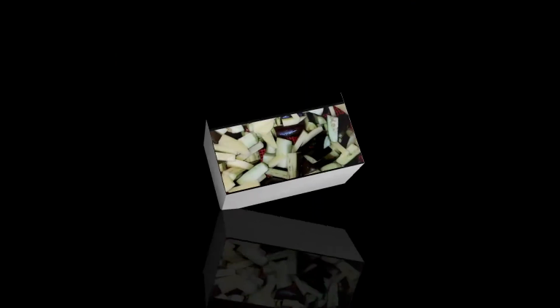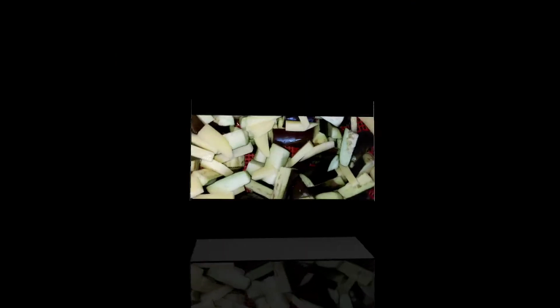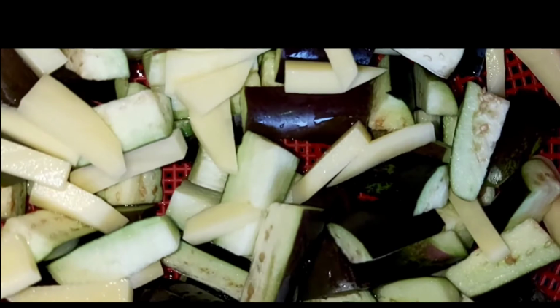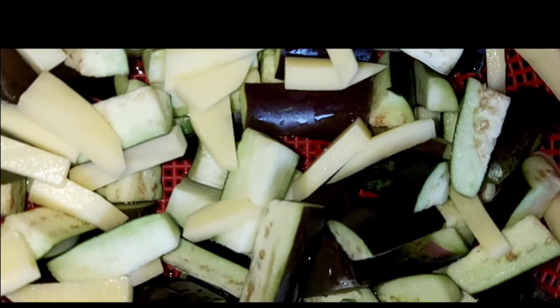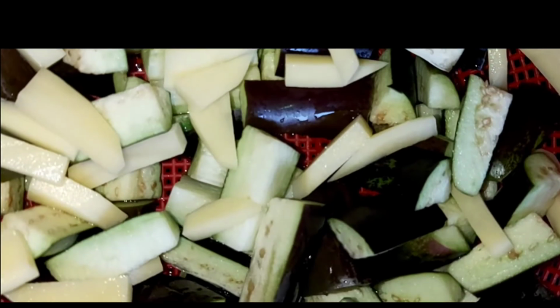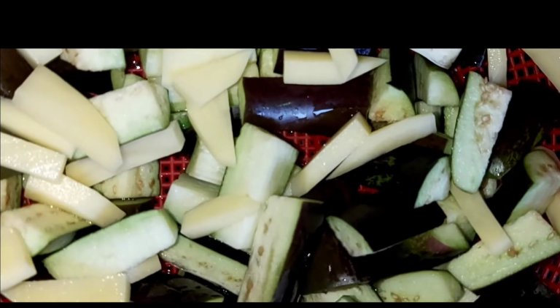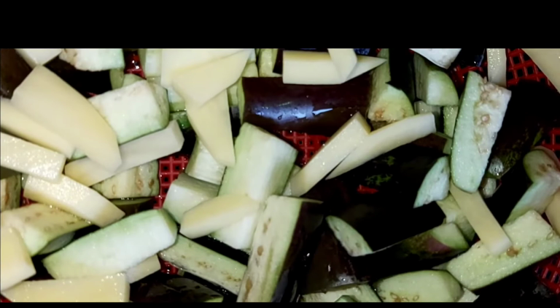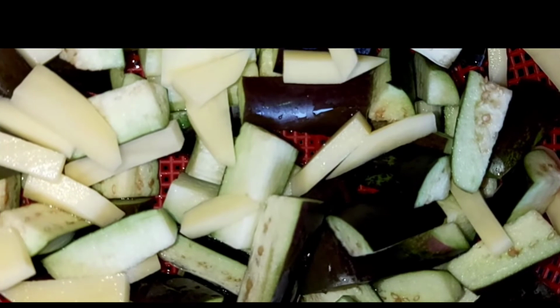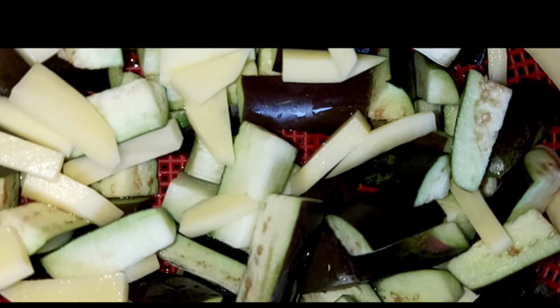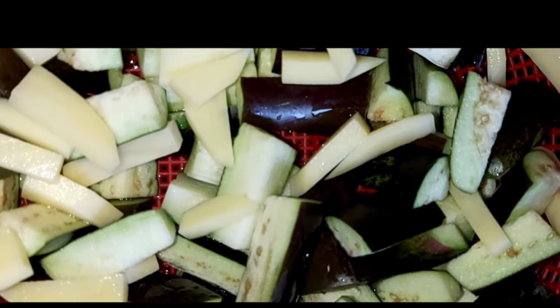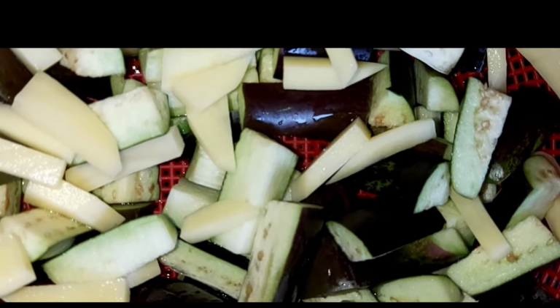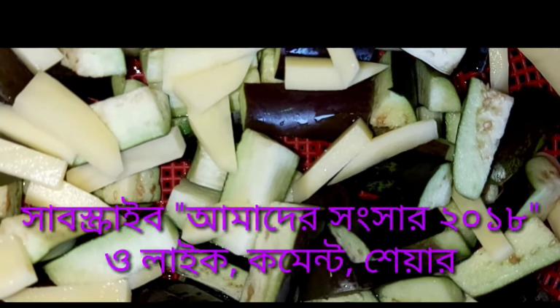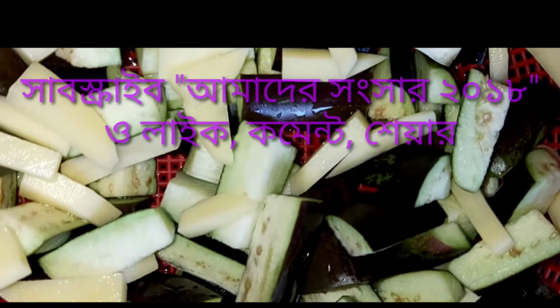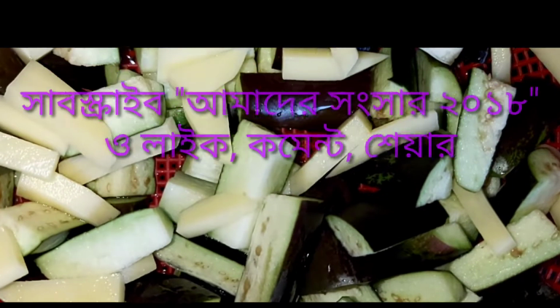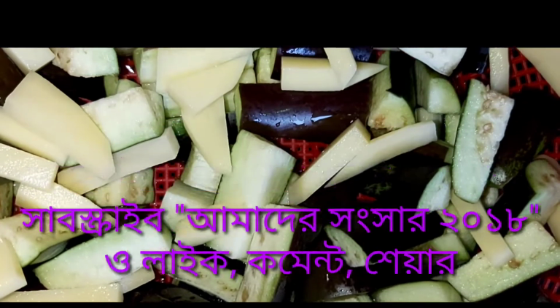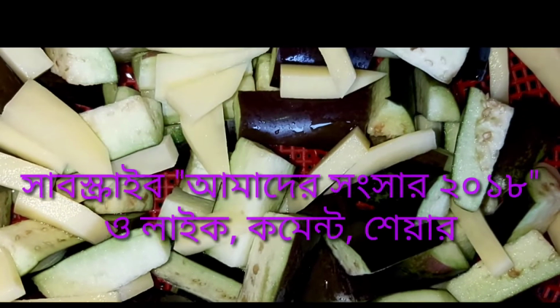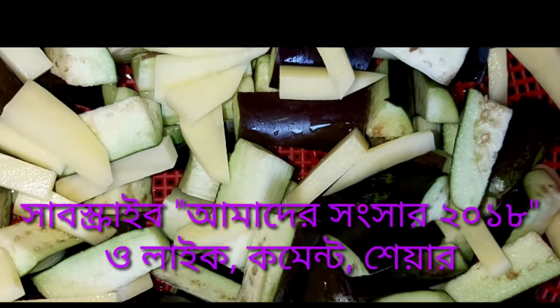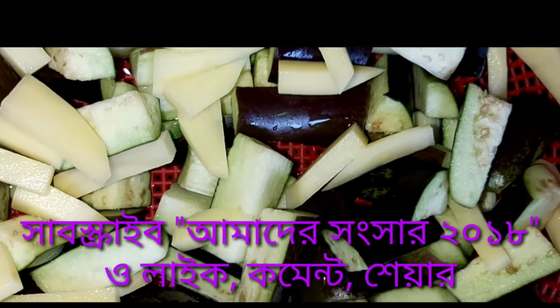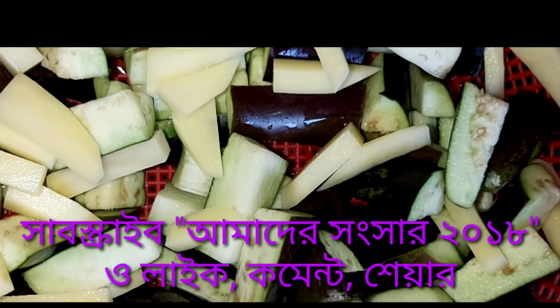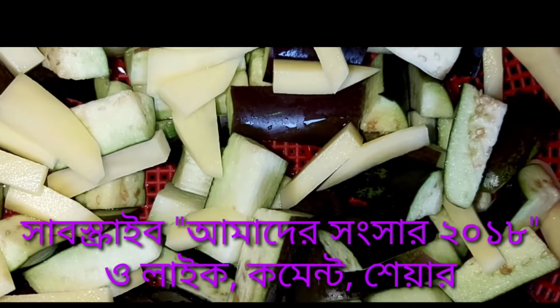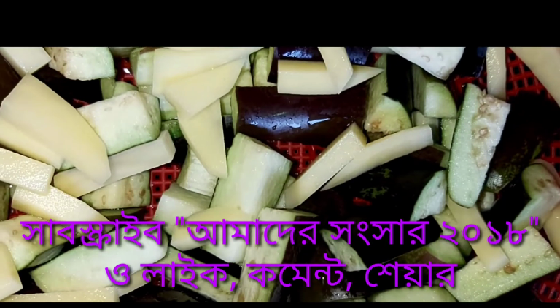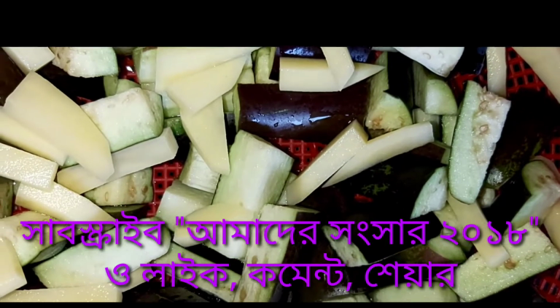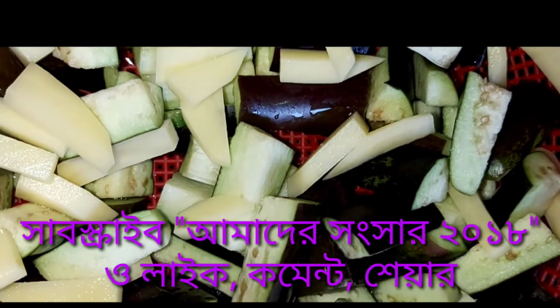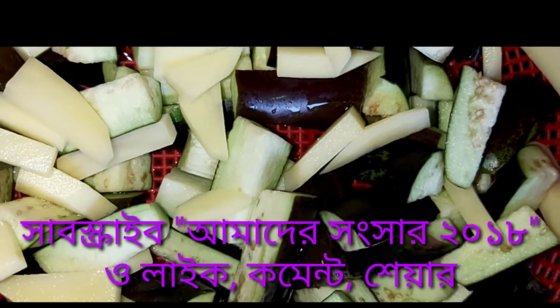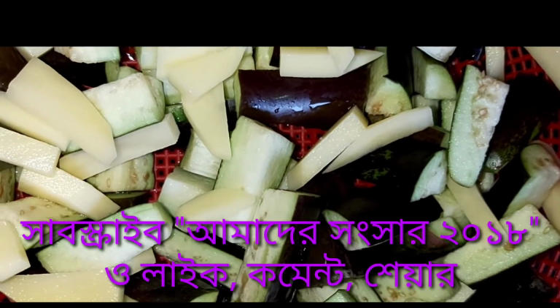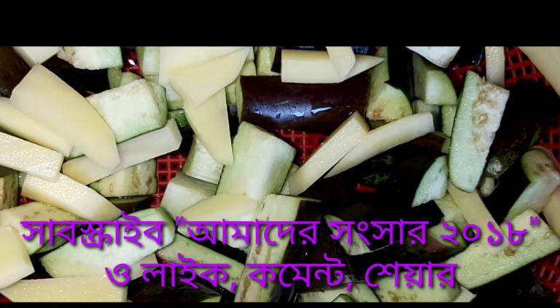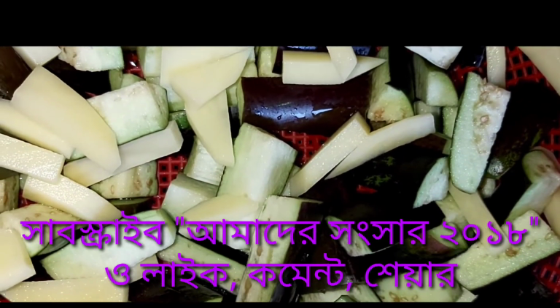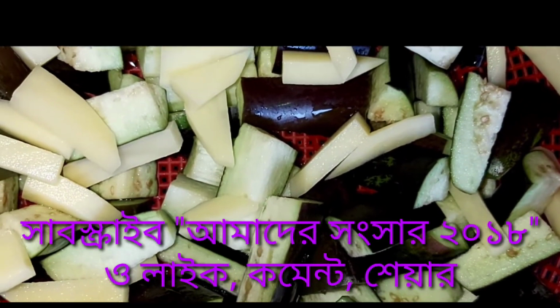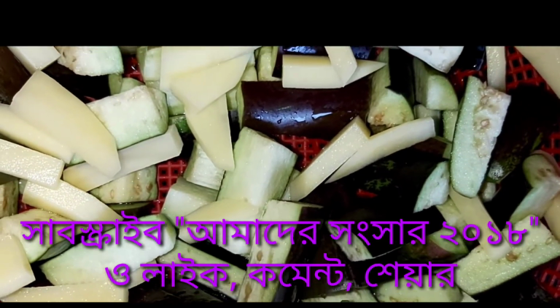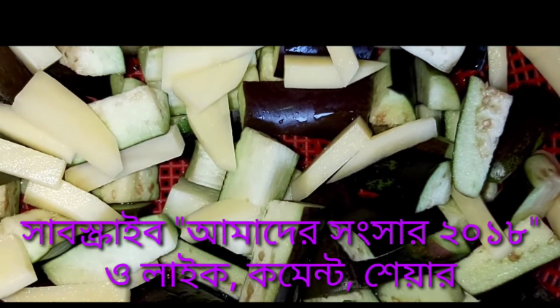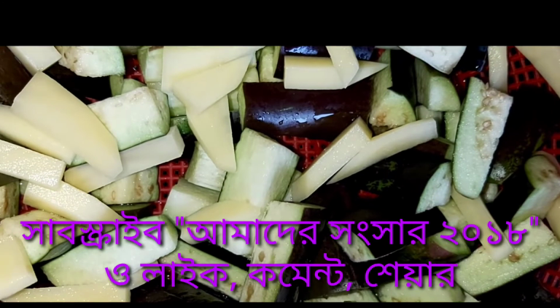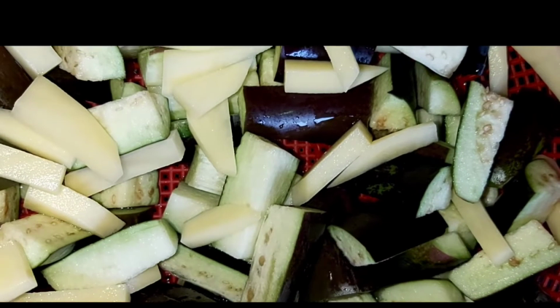আসসালামু আলাইকুম, হ্যালো বন্ধুরা, আশা করি আপনারা সবাই ভালো আছেন। আমাদের চ্যানেলে আপনাদের স্বাগতম।